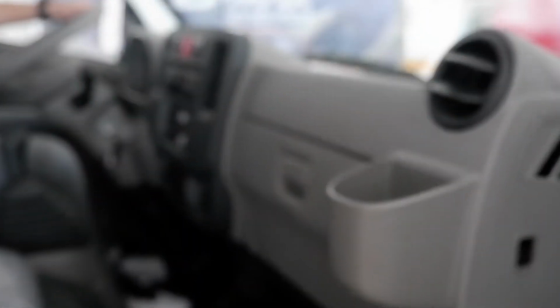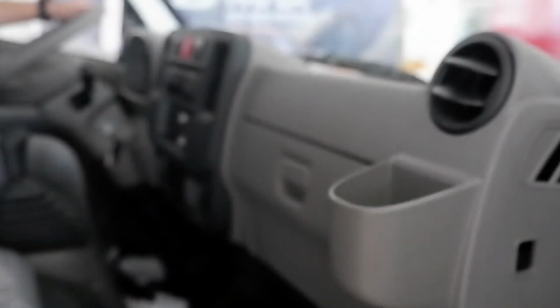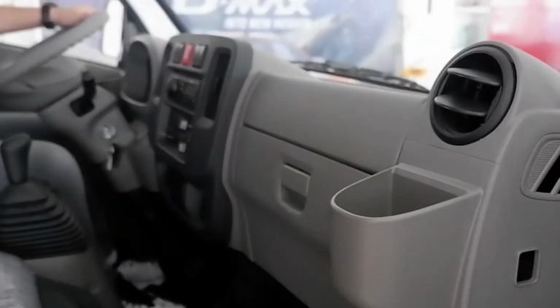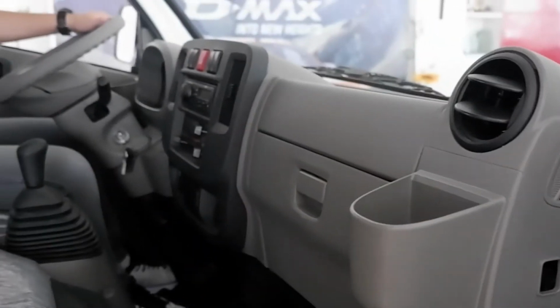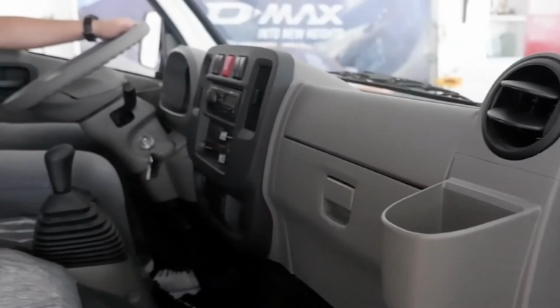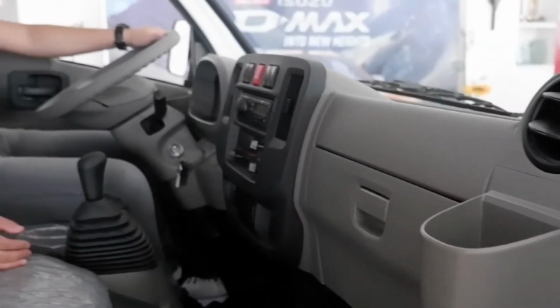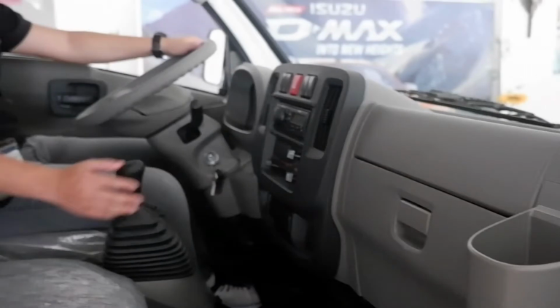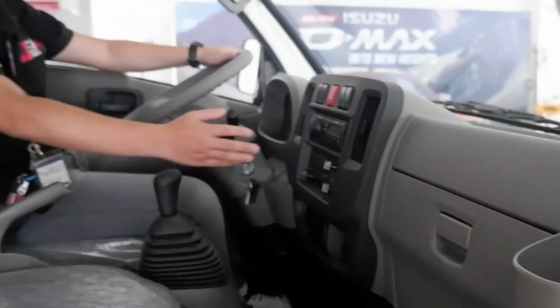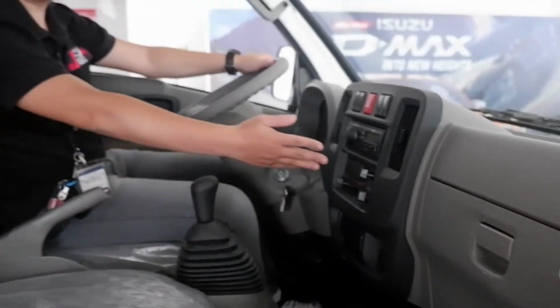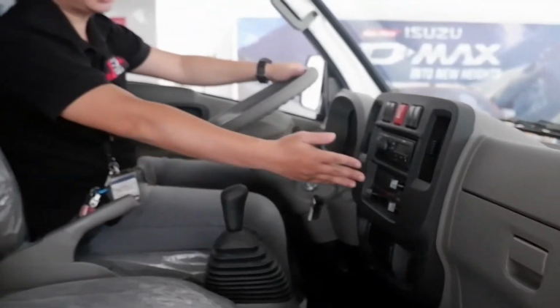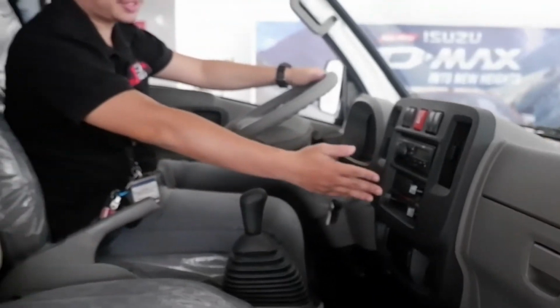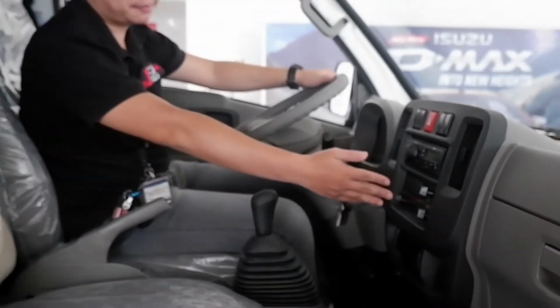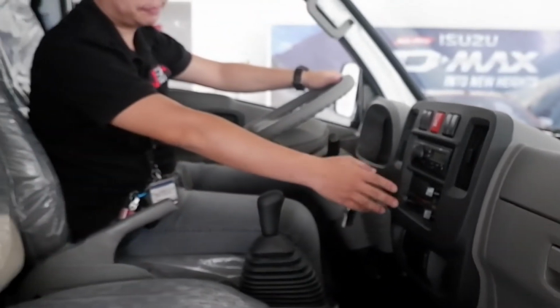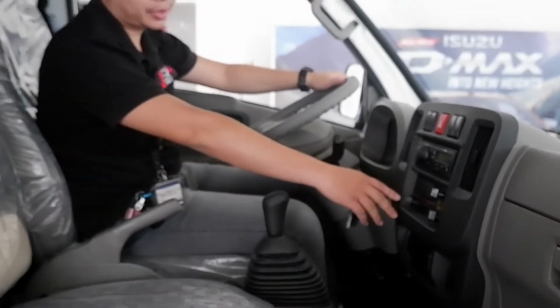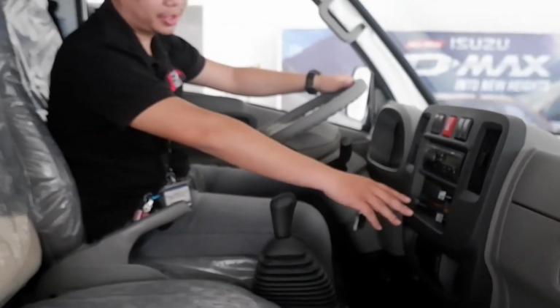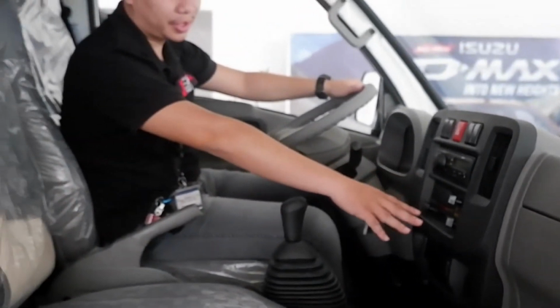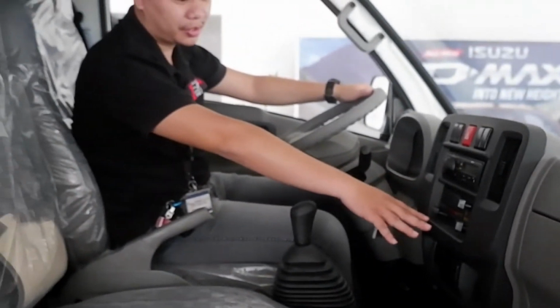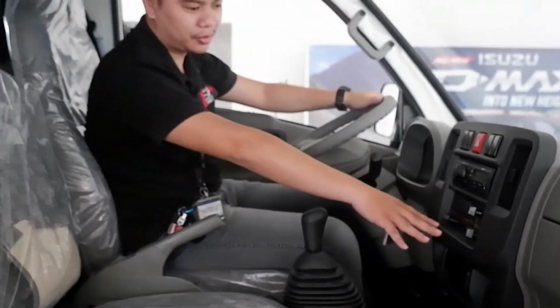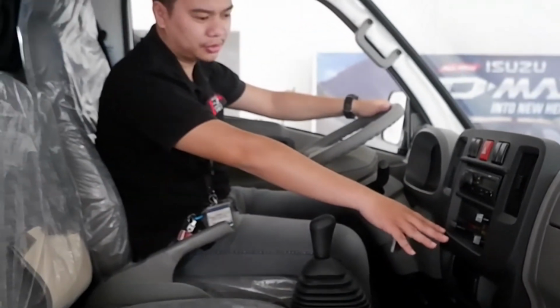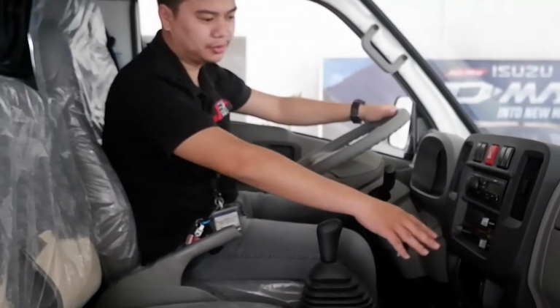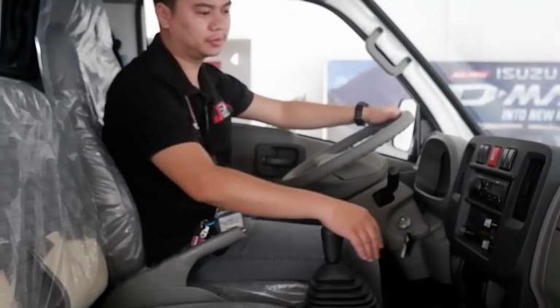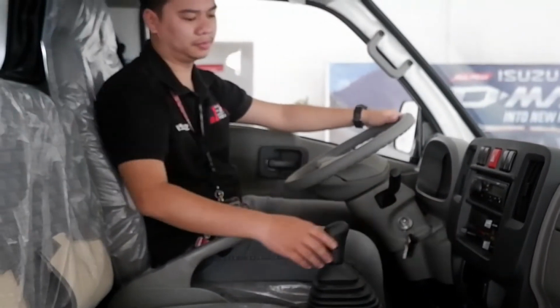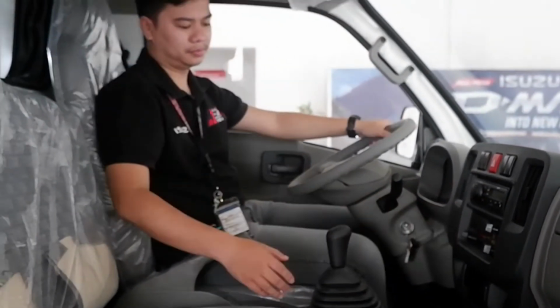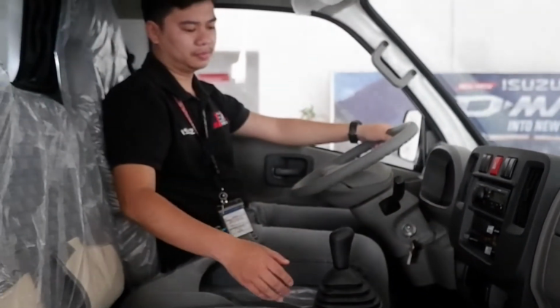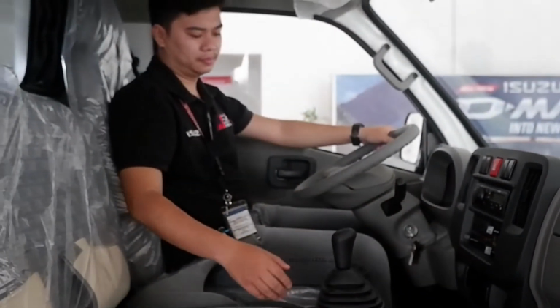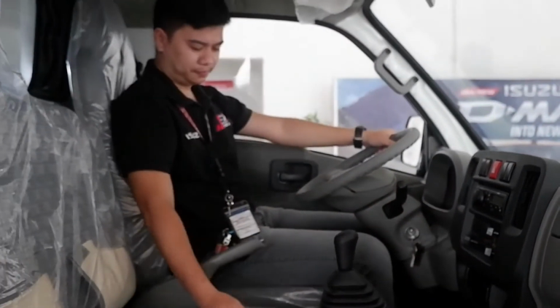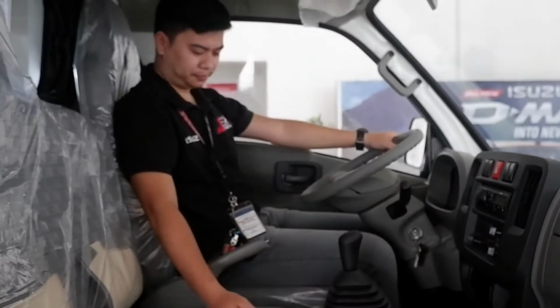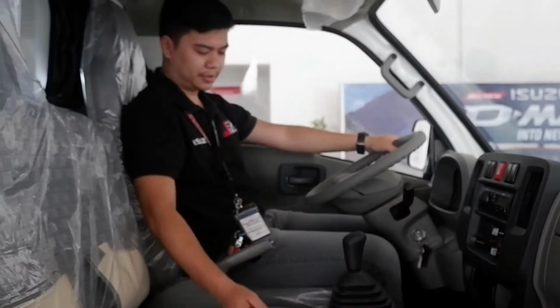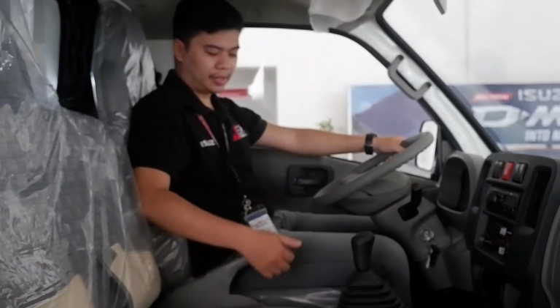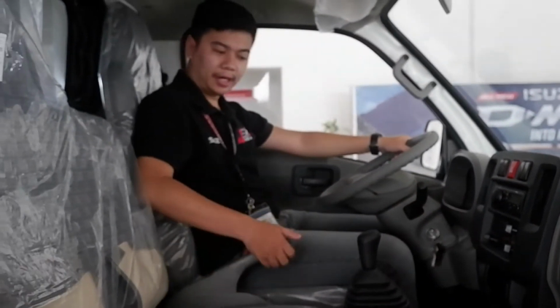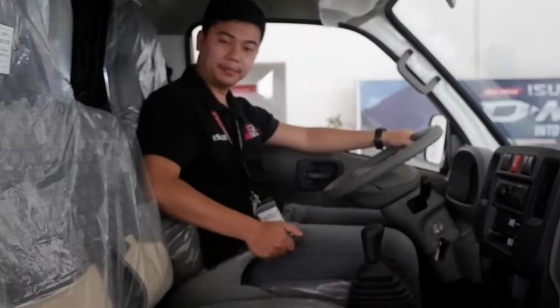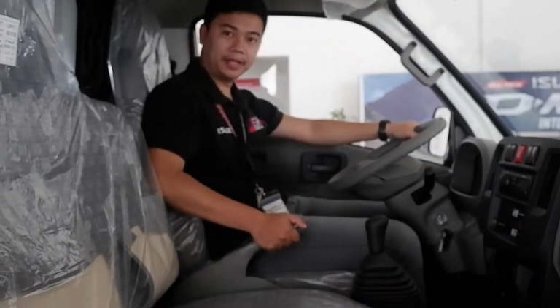Ito ang sound system niya, aircon, at handbrake.